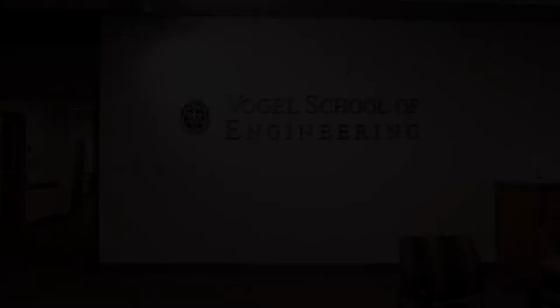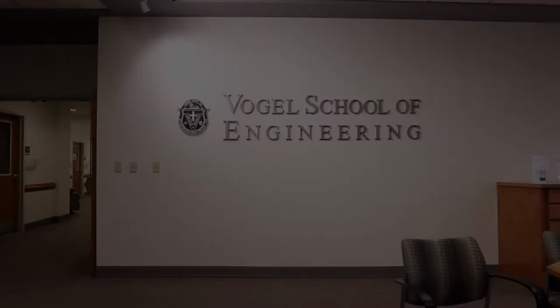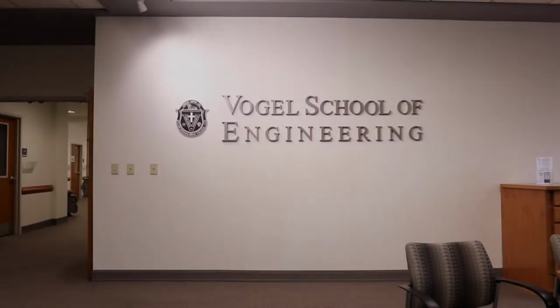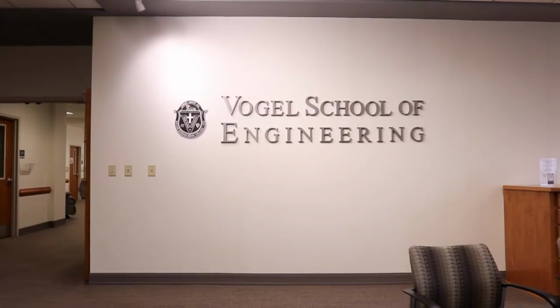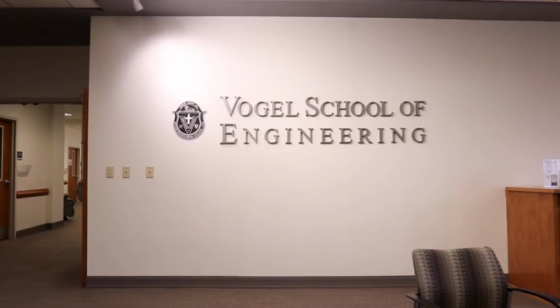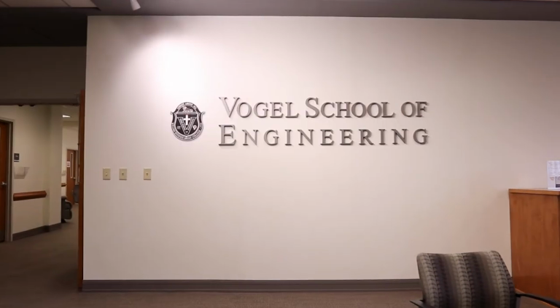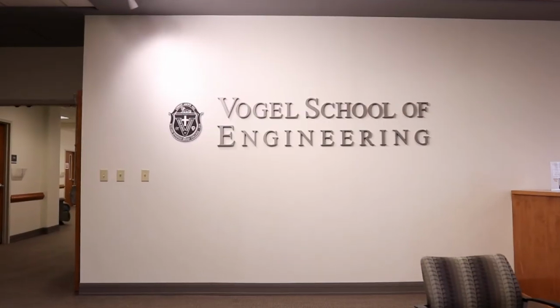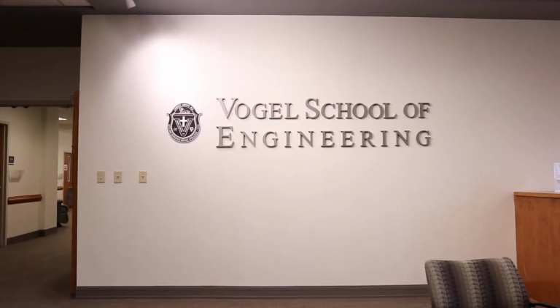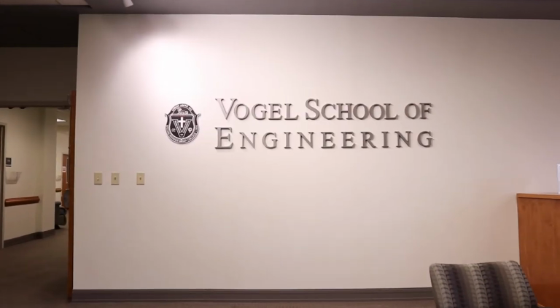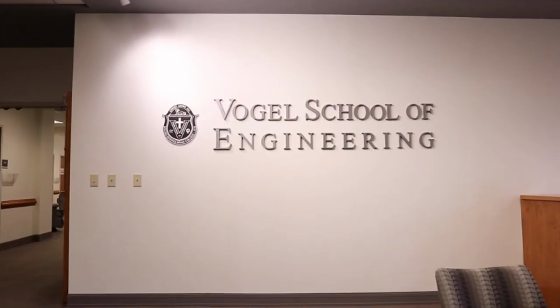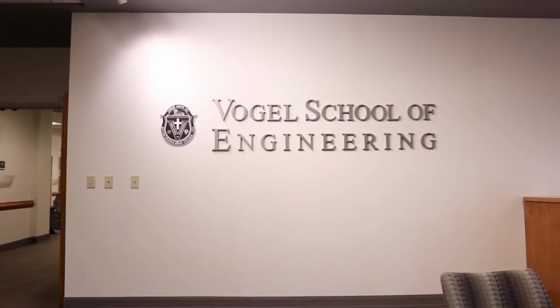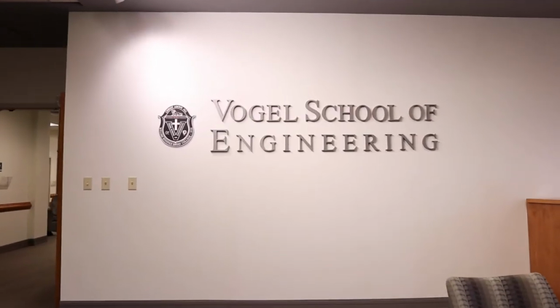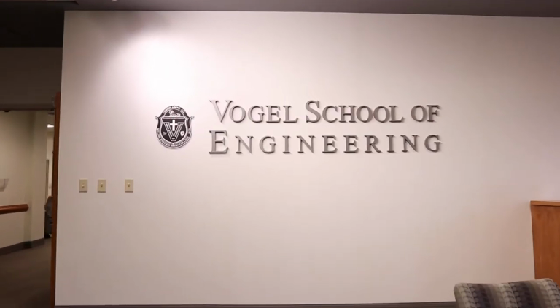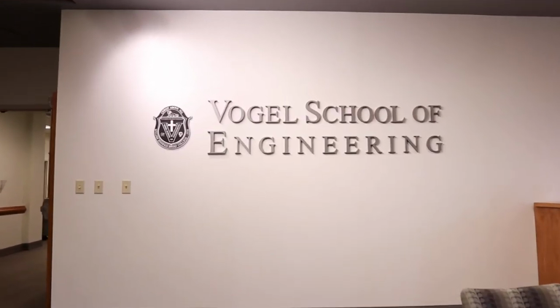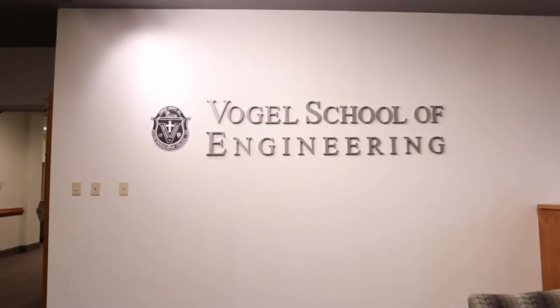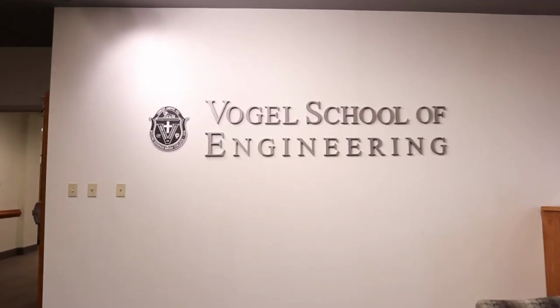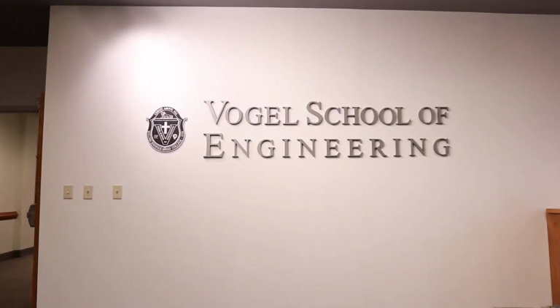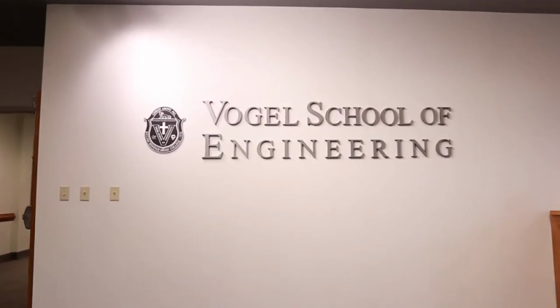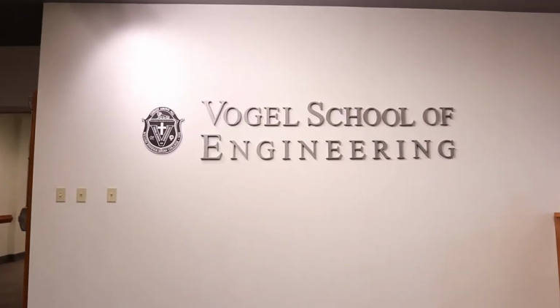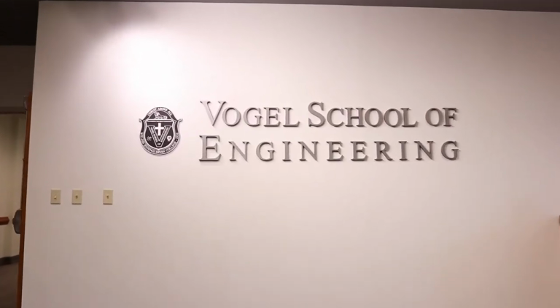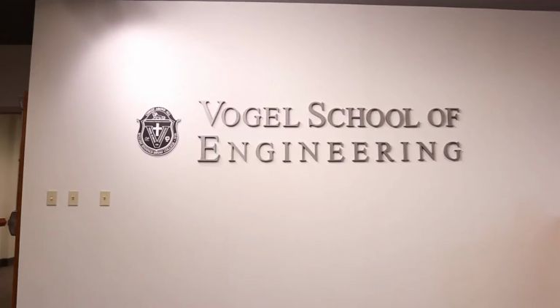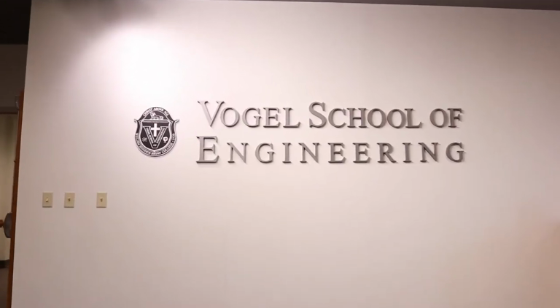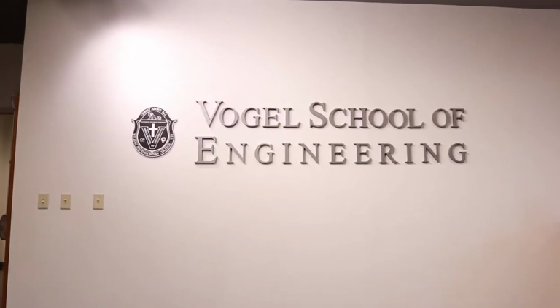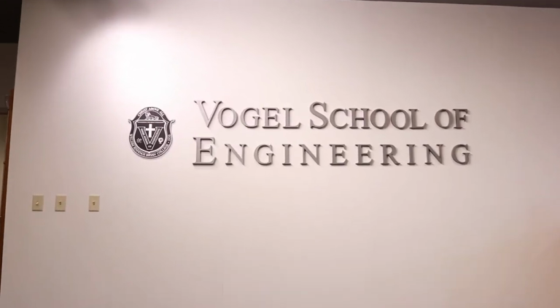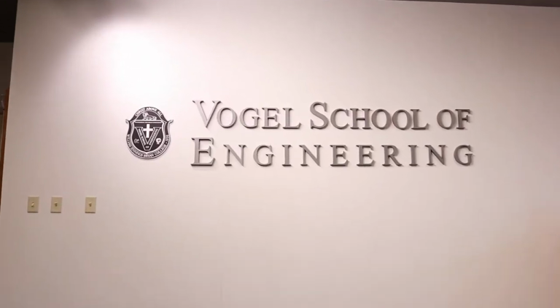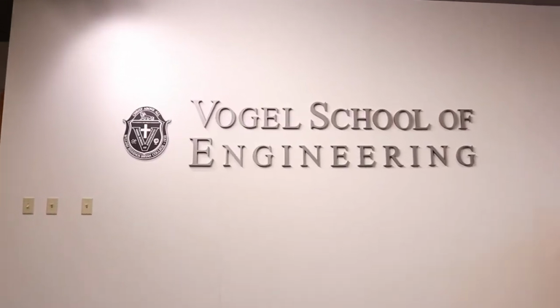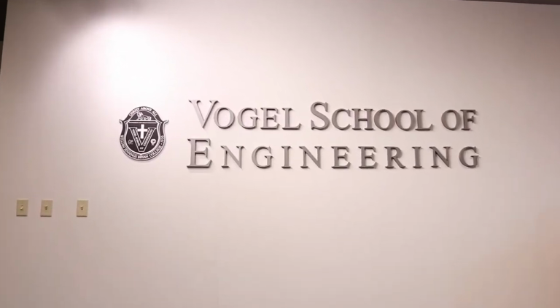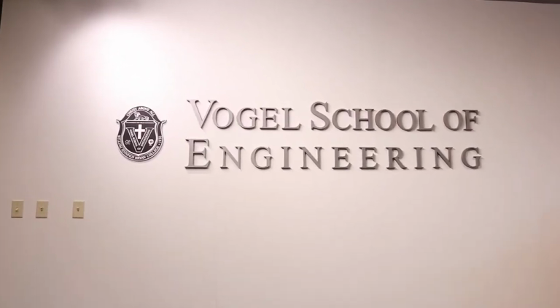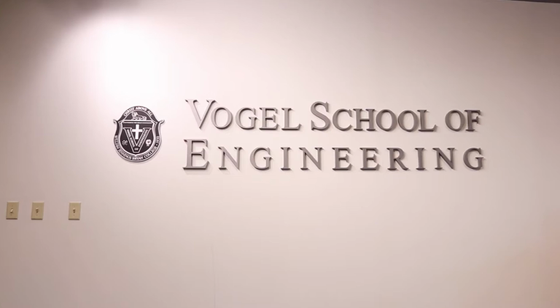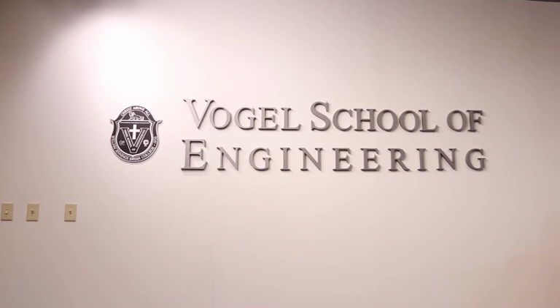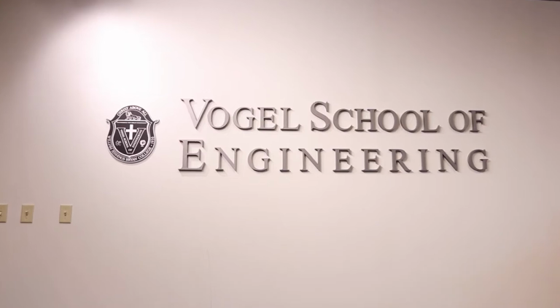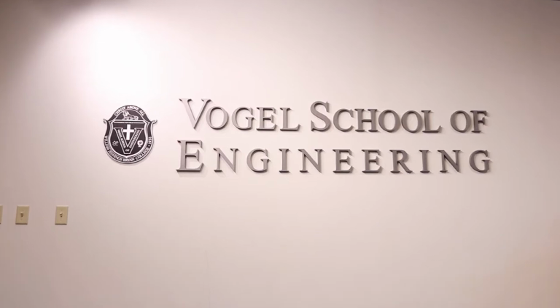Welcome to the Vogel School of Engineering at Bryan College. I will give a quick tour of our facilities.